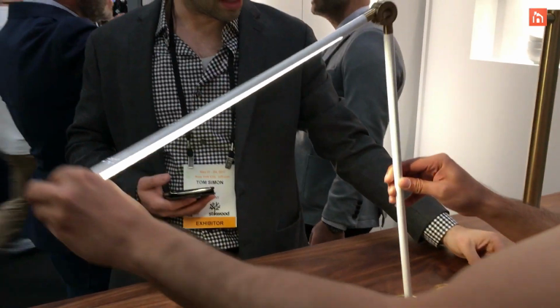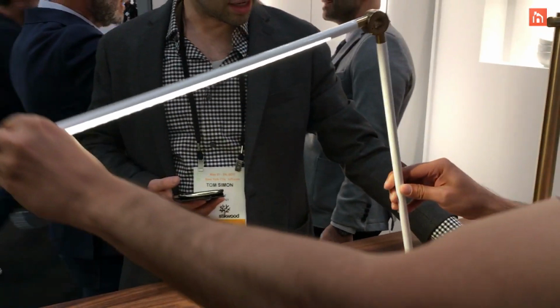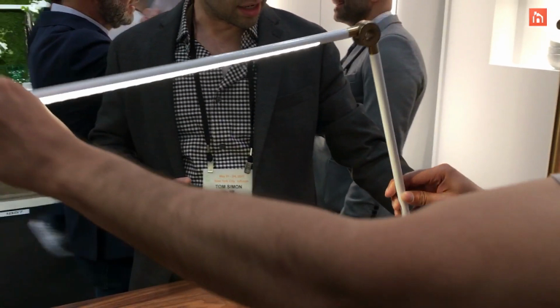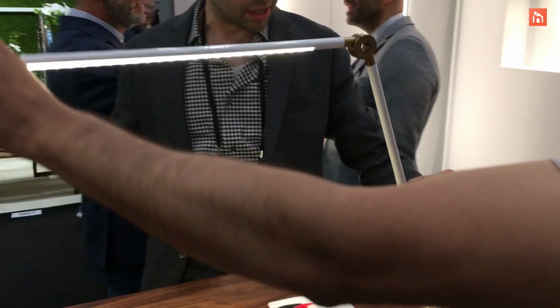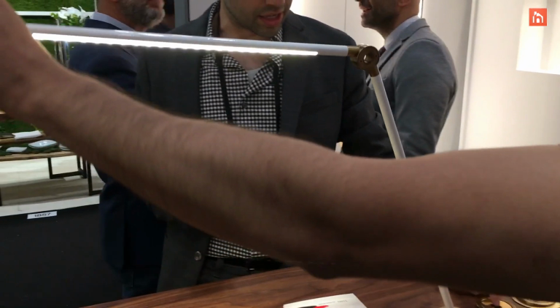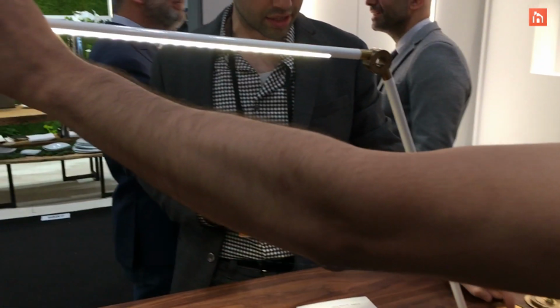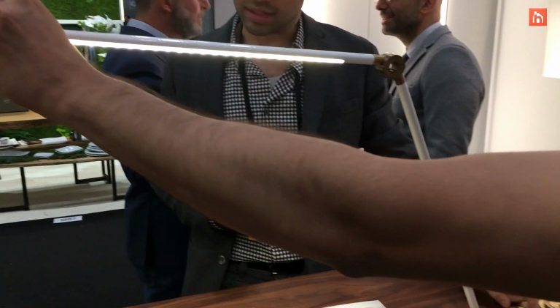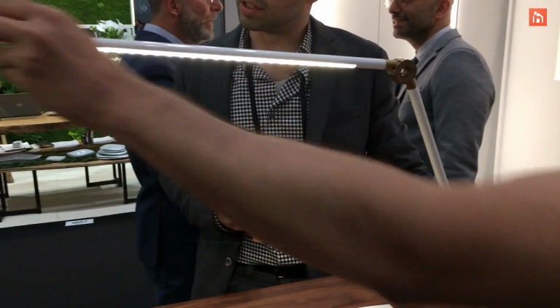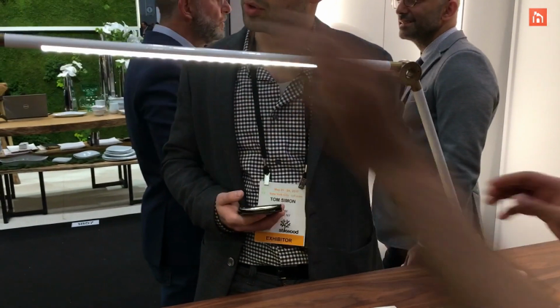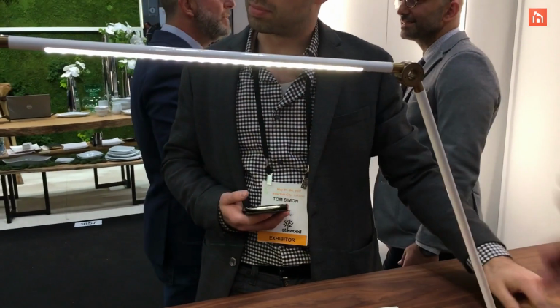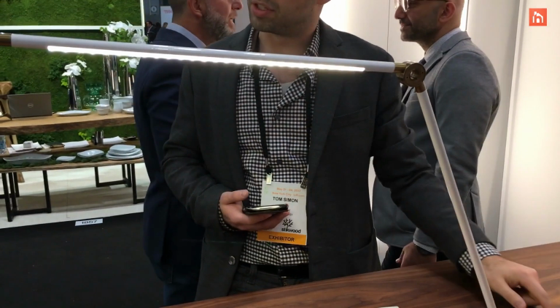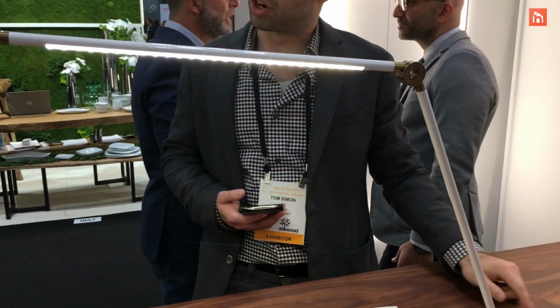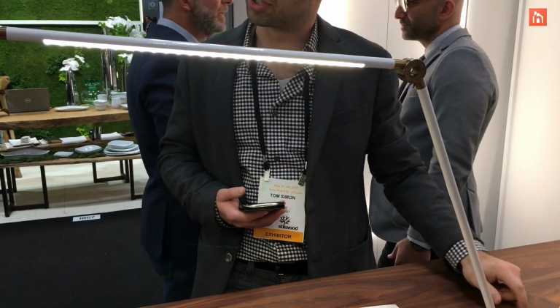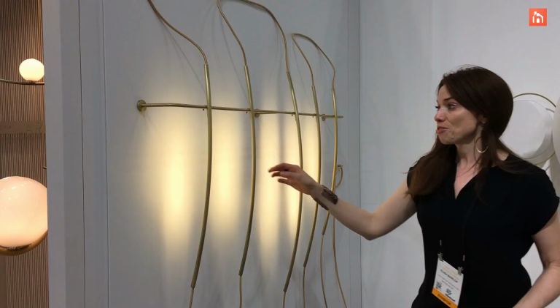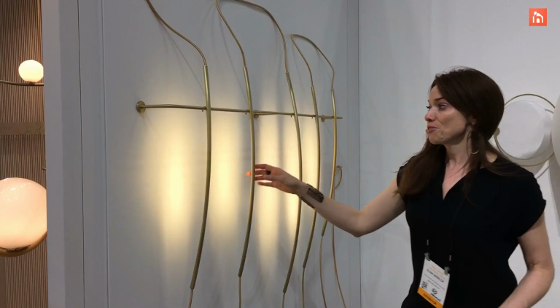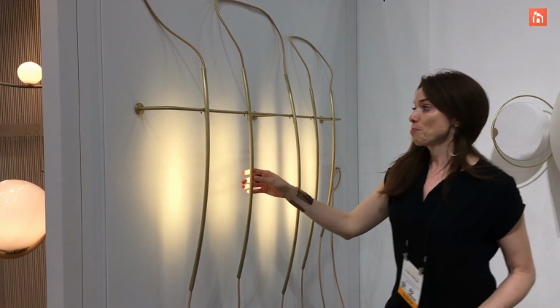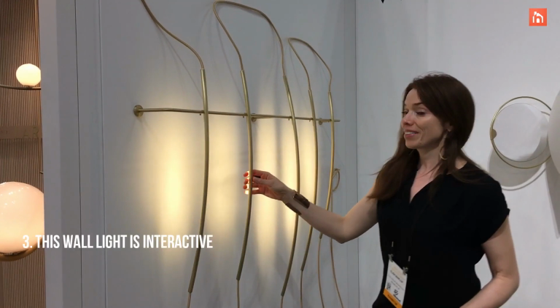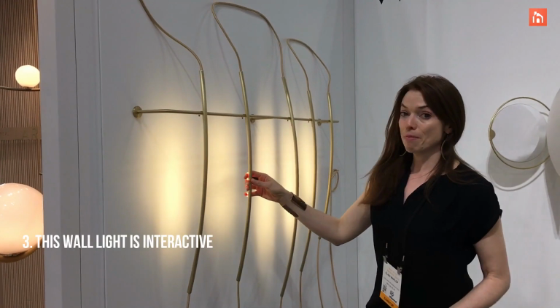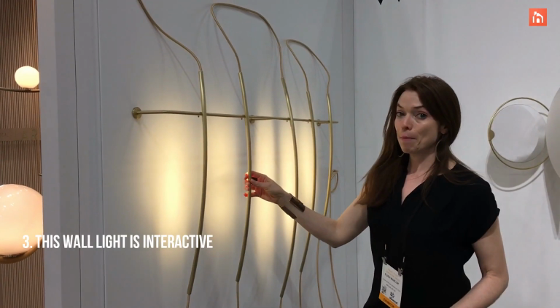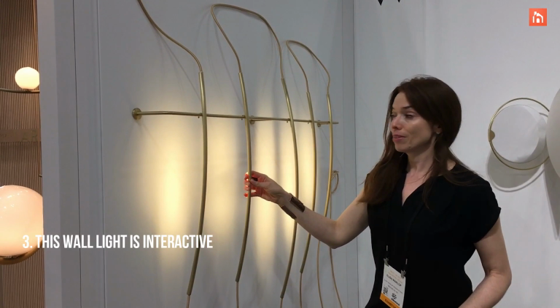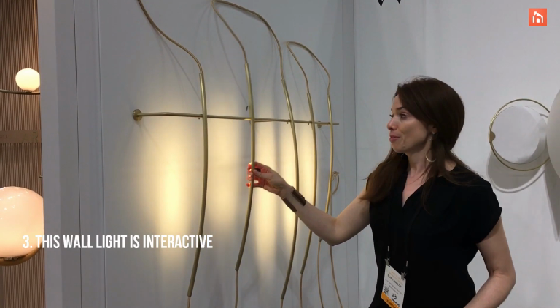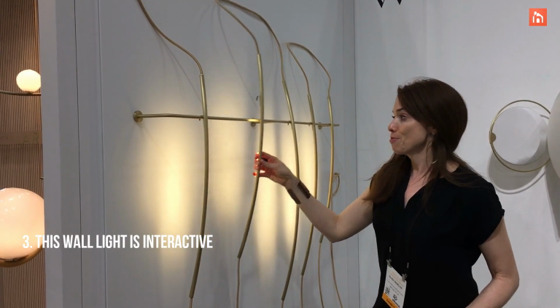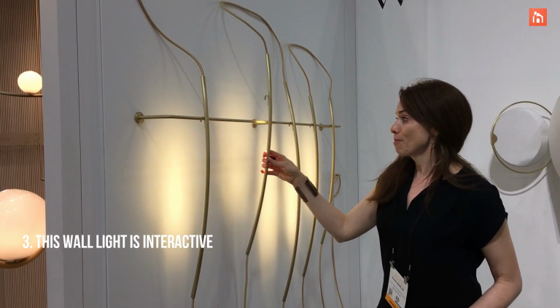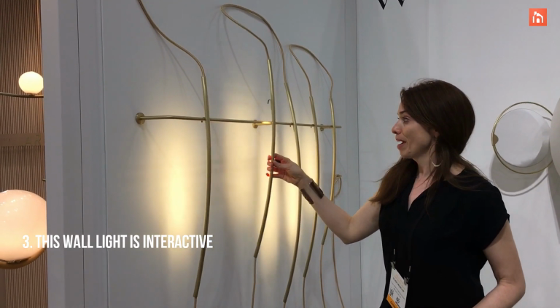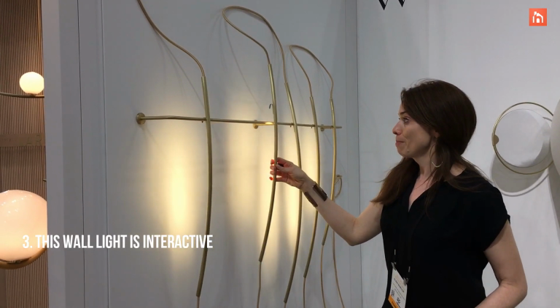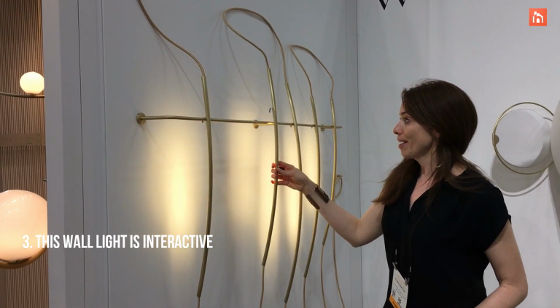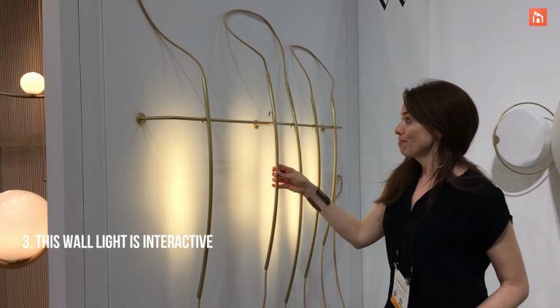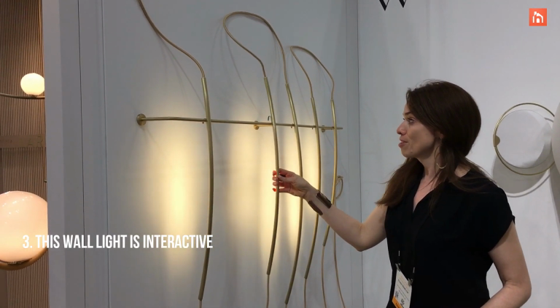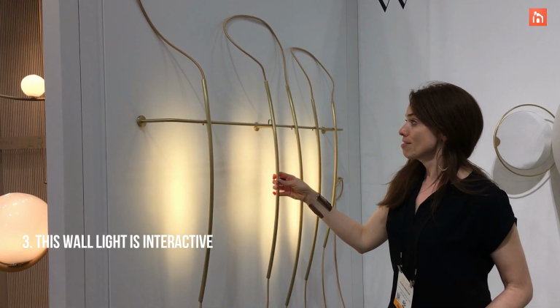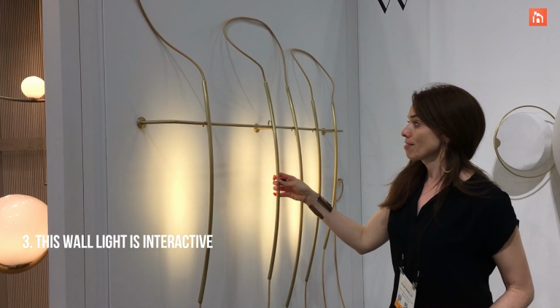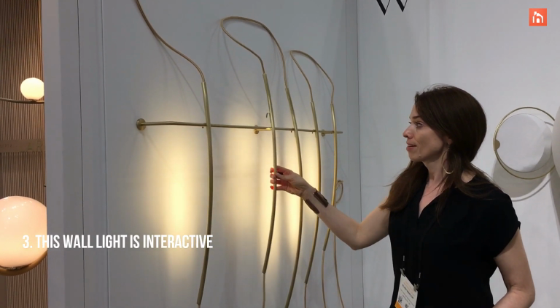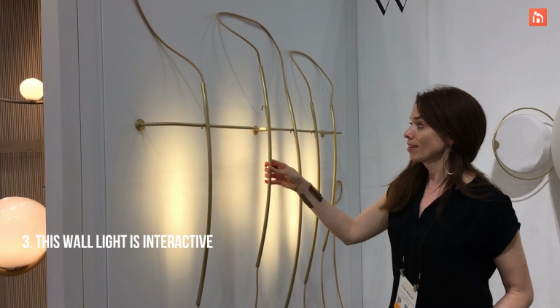This is a USB charger. You can pick them up and put them back and forth.